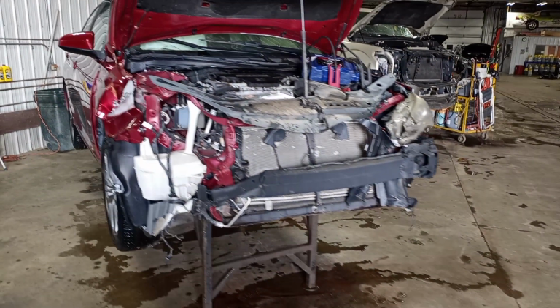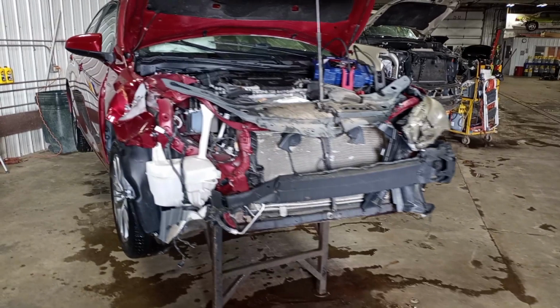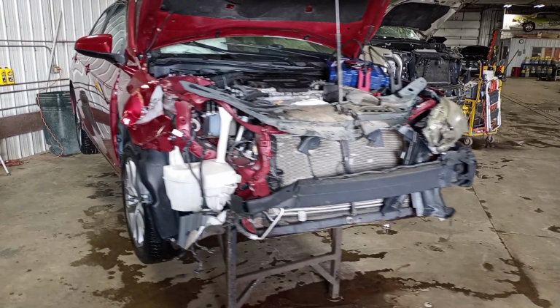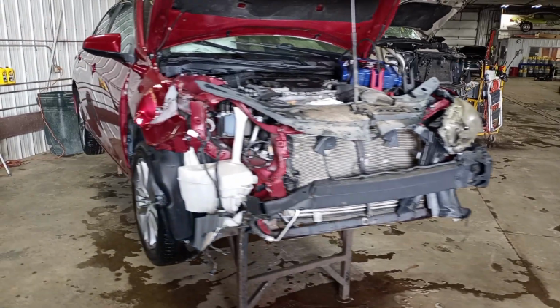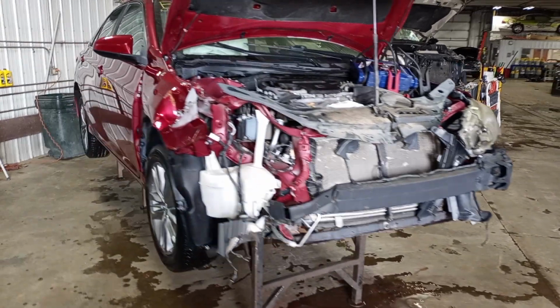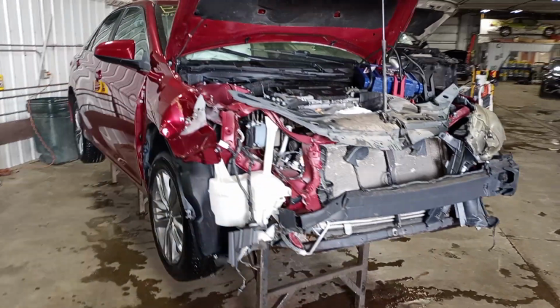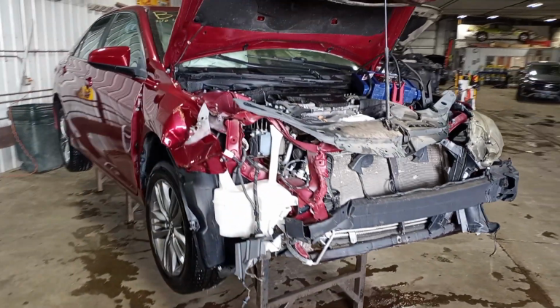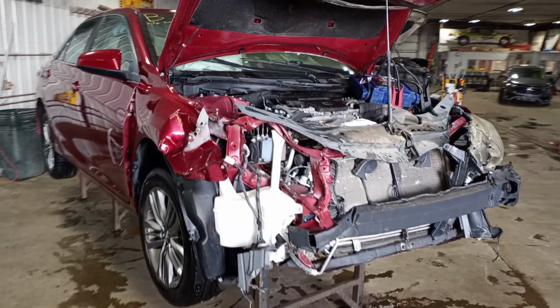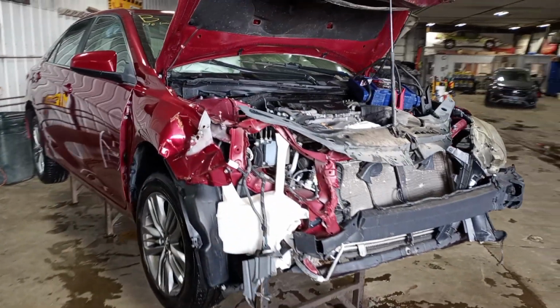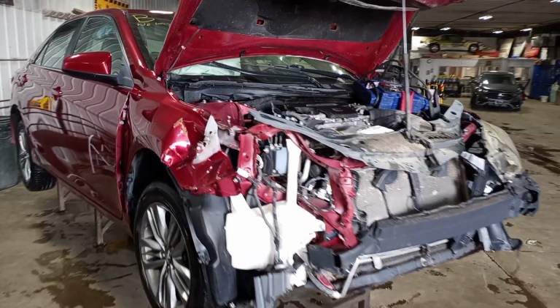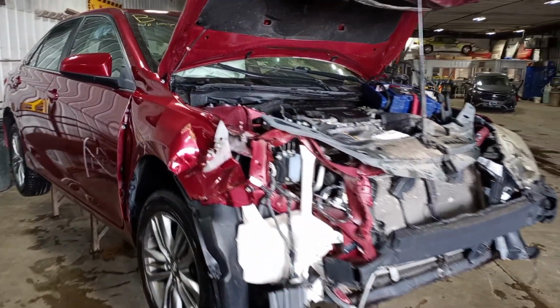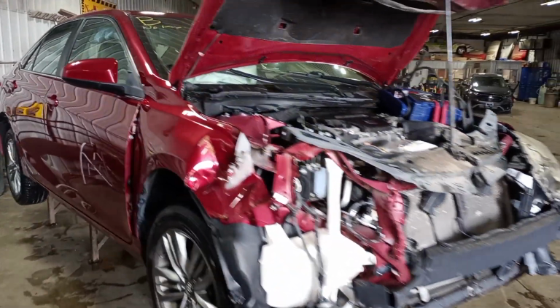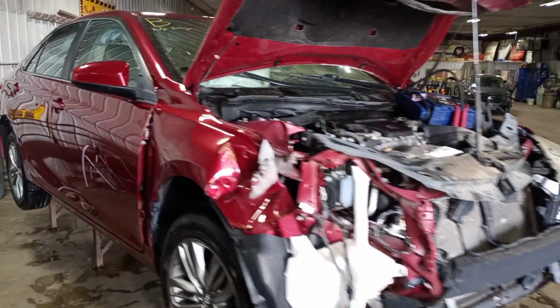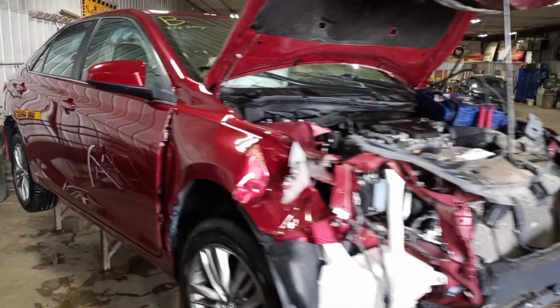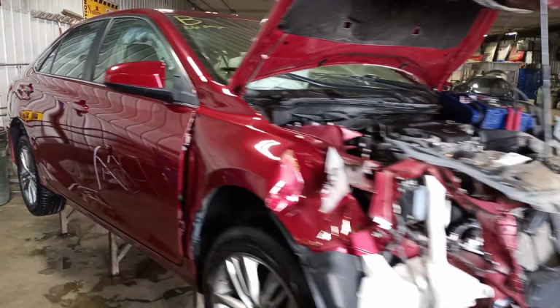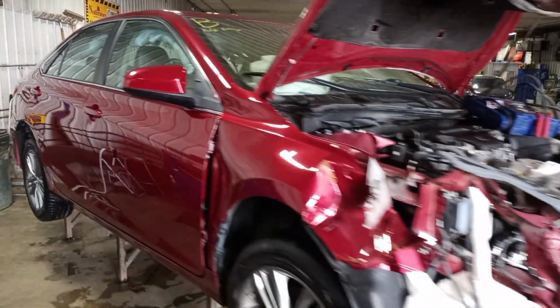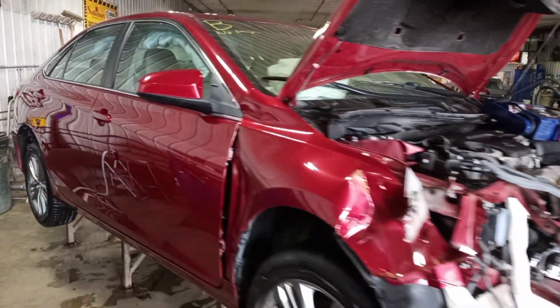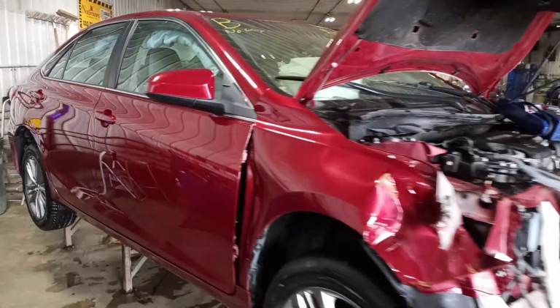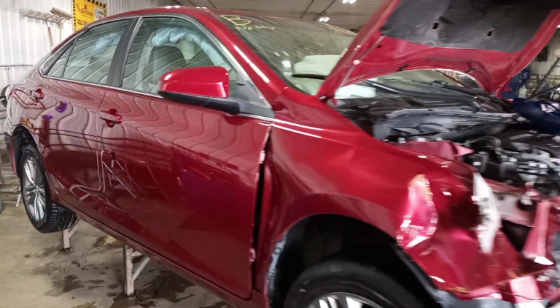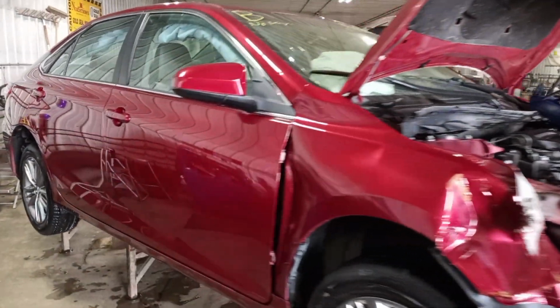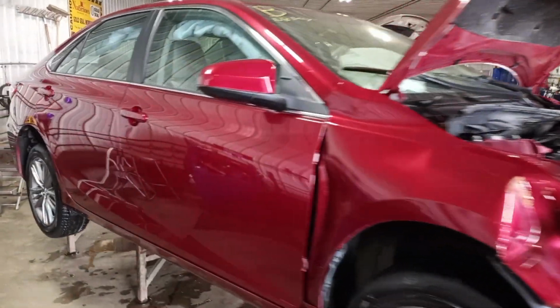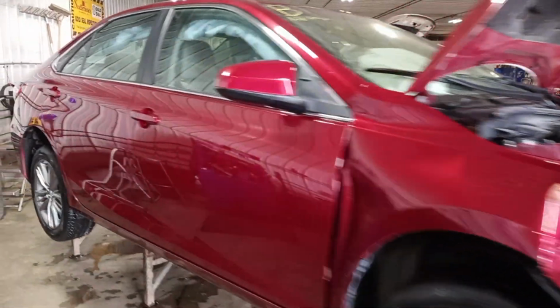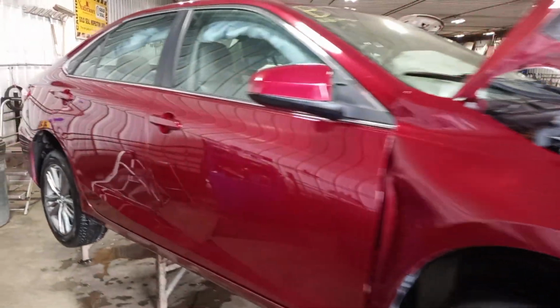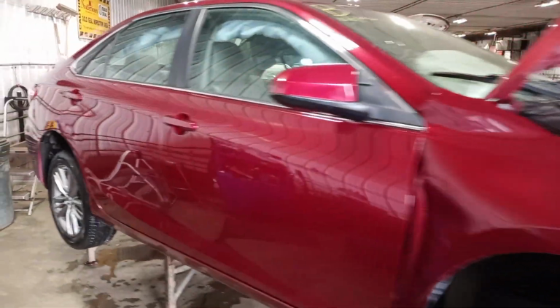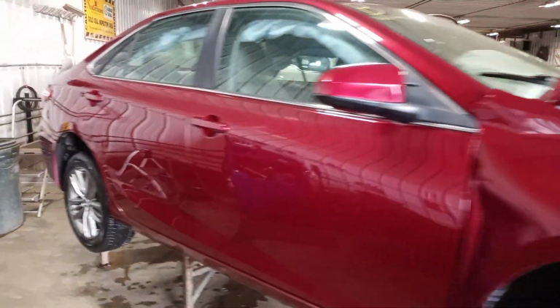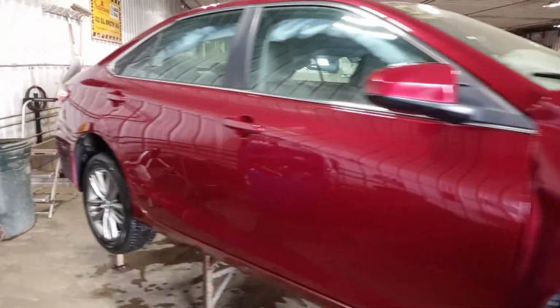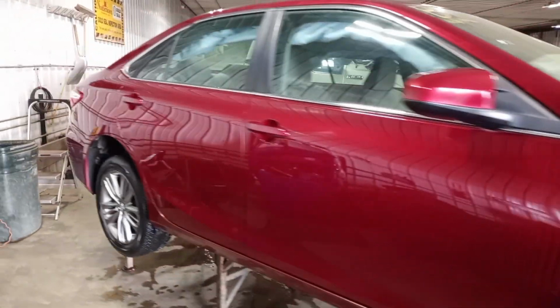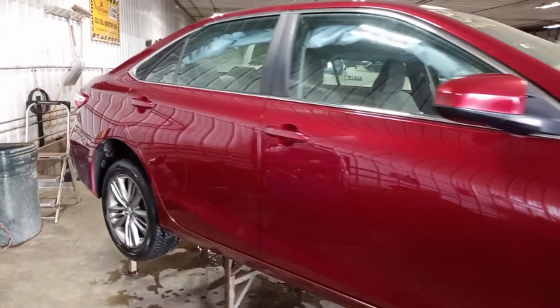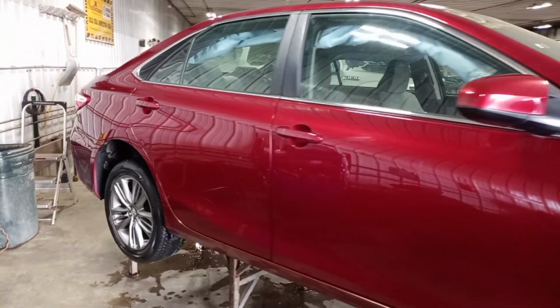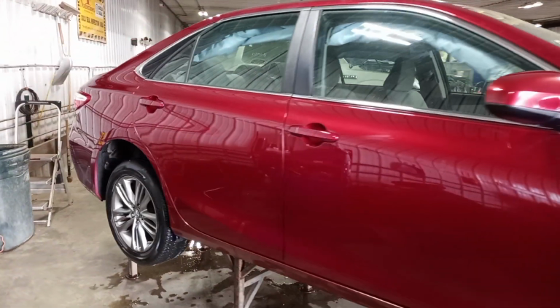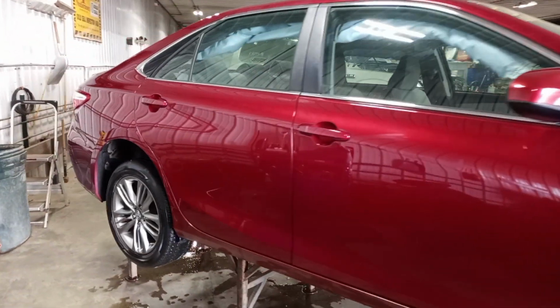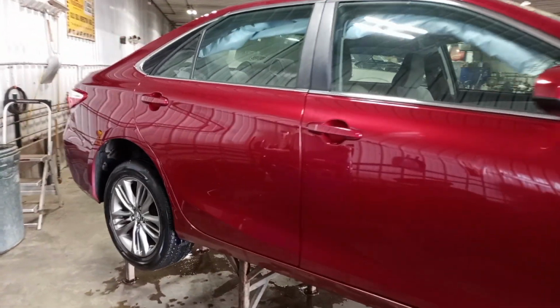Damage to the front. We do not have a key for this one, so I won't be able to start it. I'll verify the drivetrain is okay at tear down.